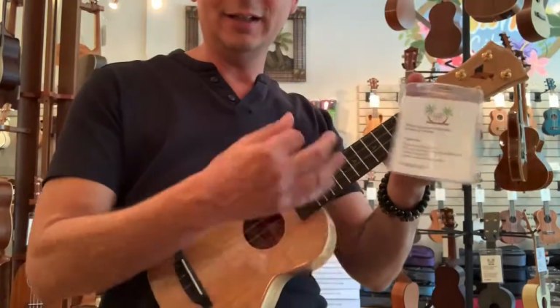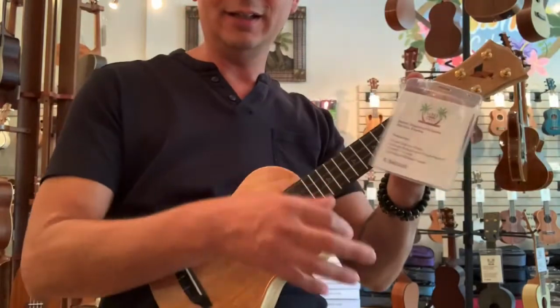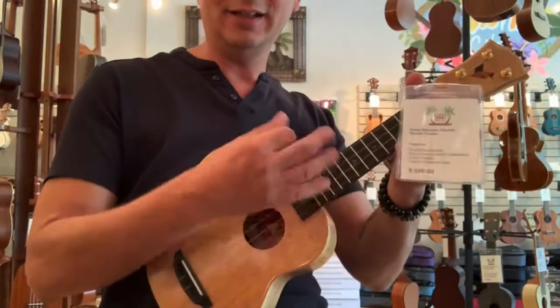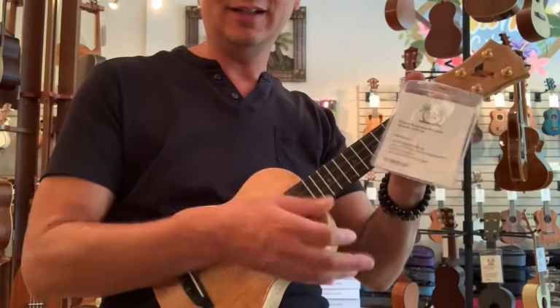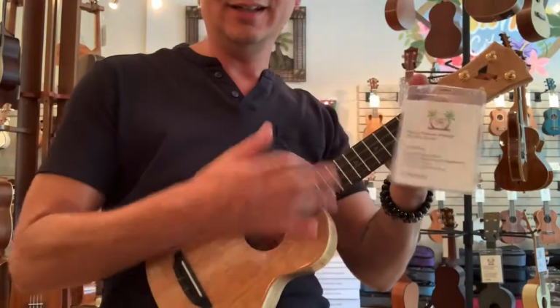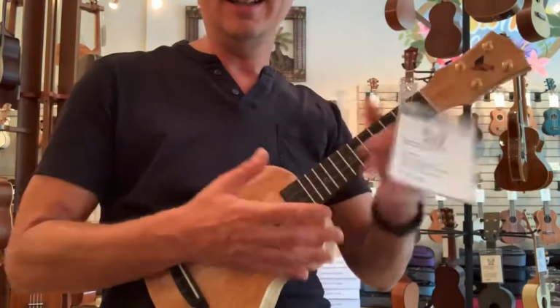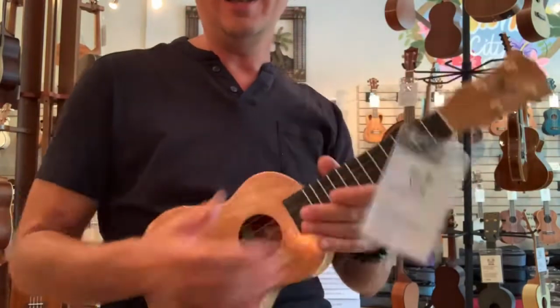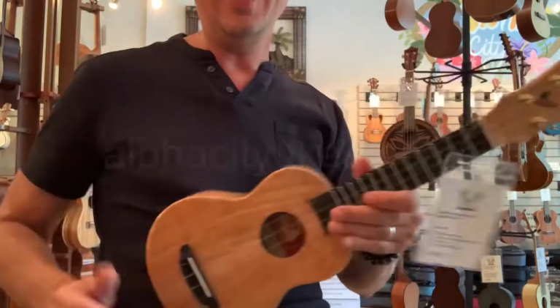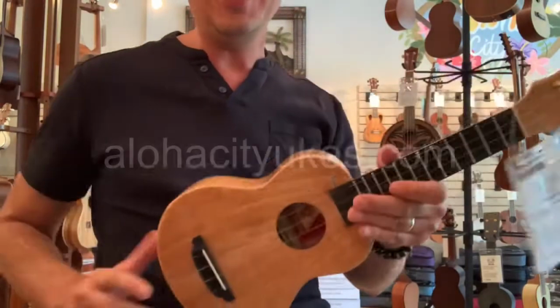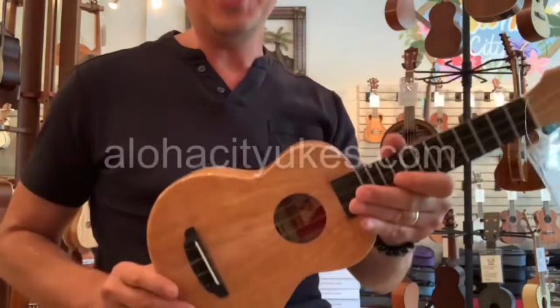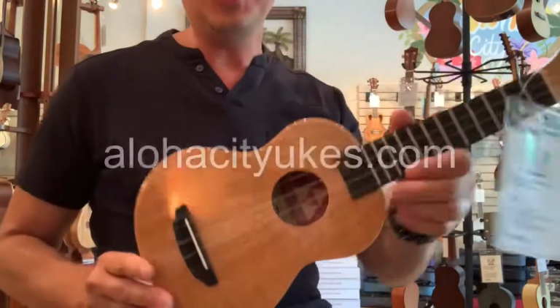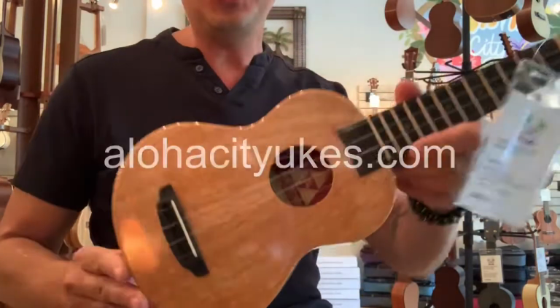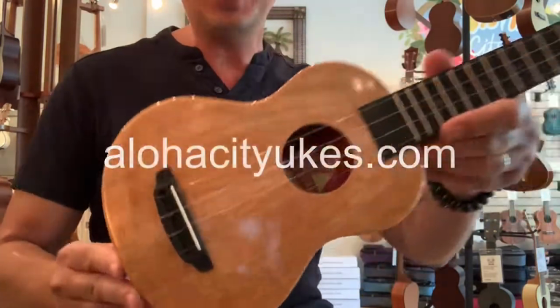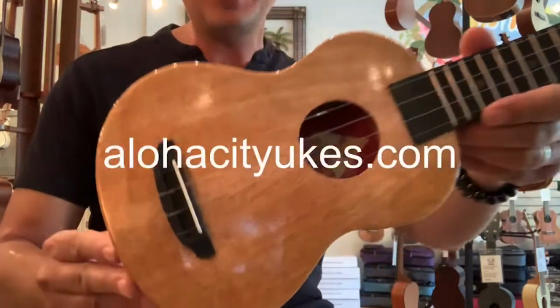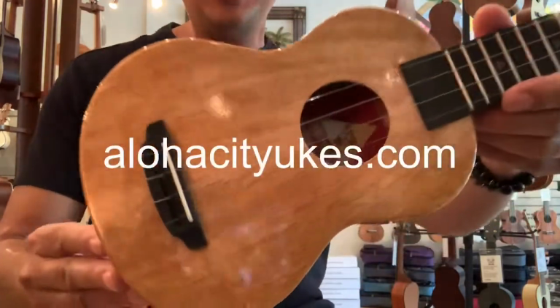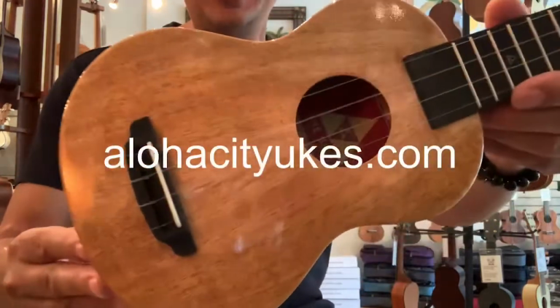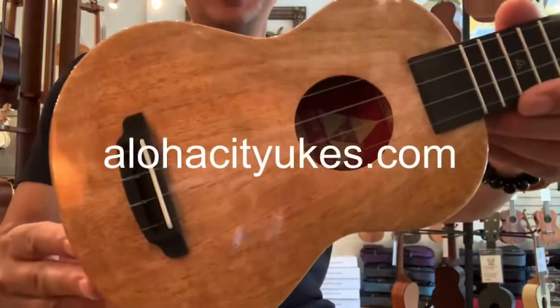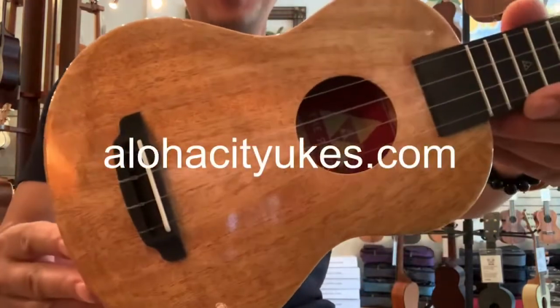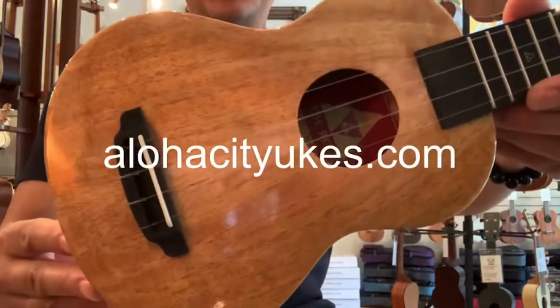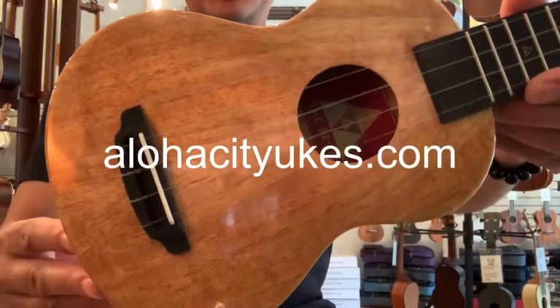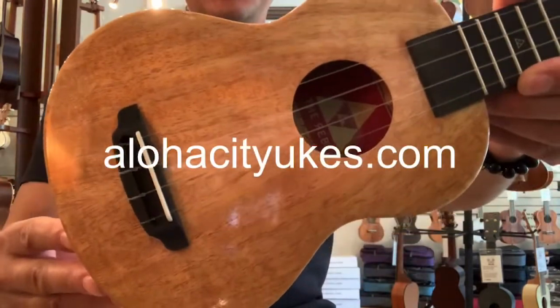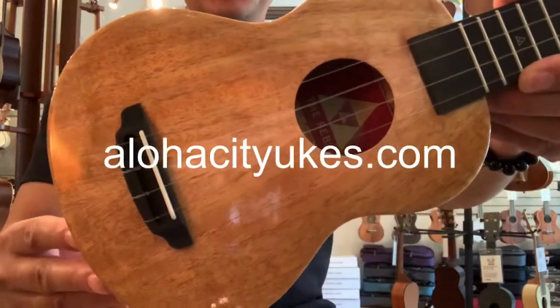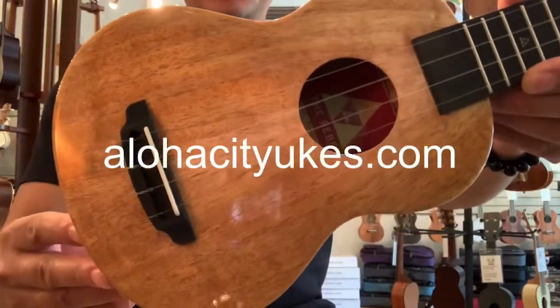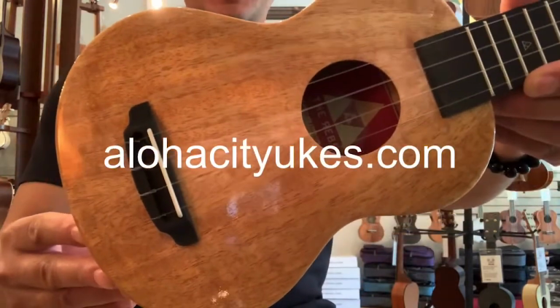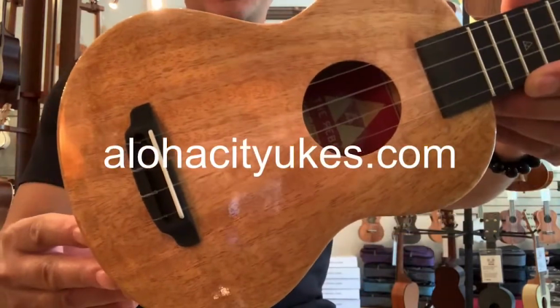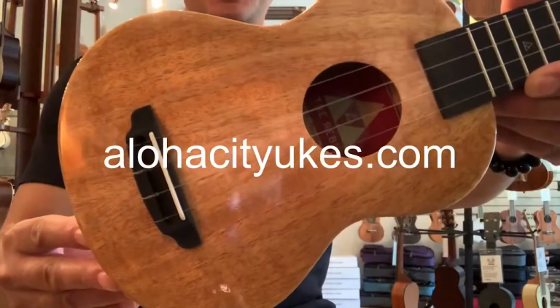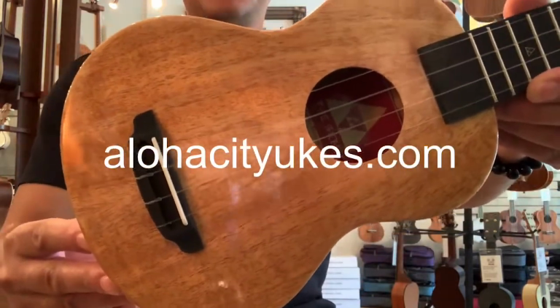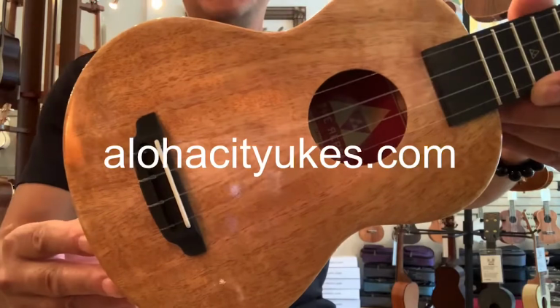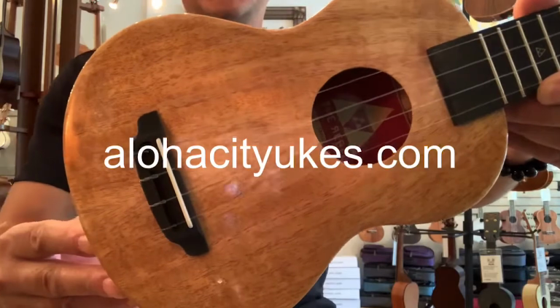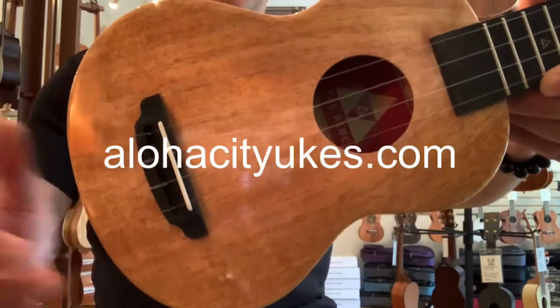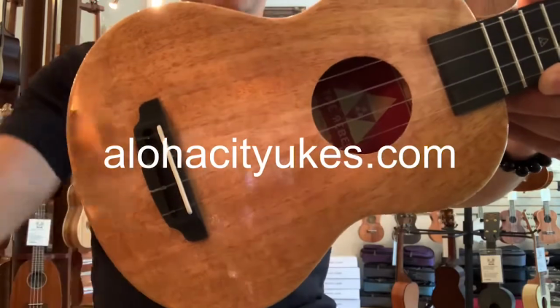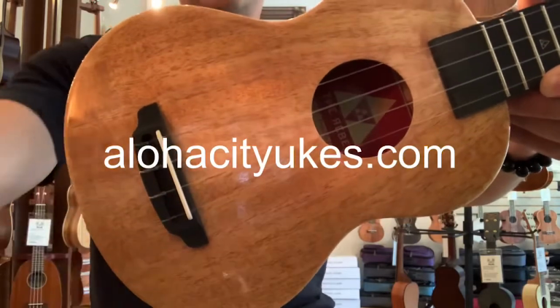And there you go. Check them out at alohacityukes.com. Aloha!